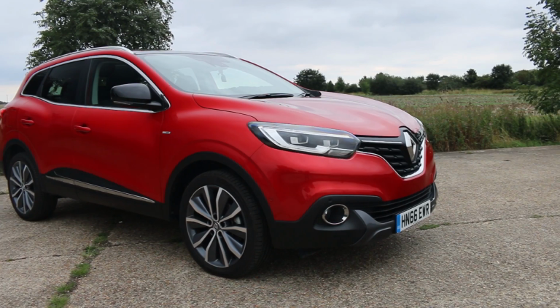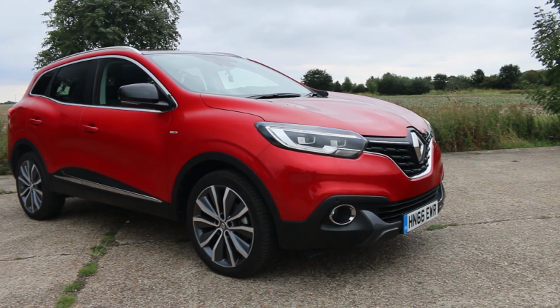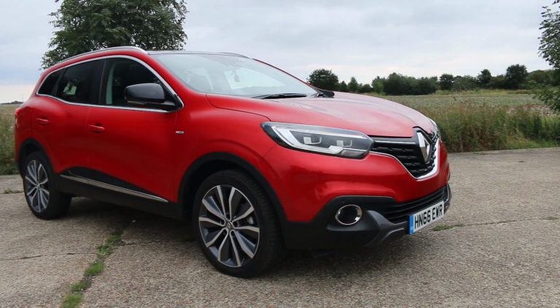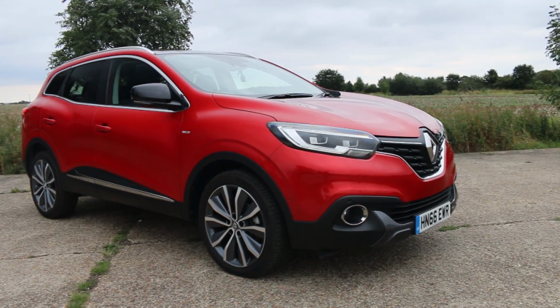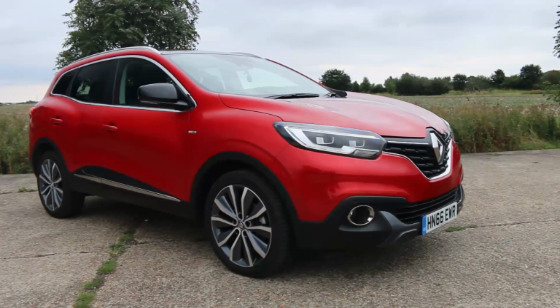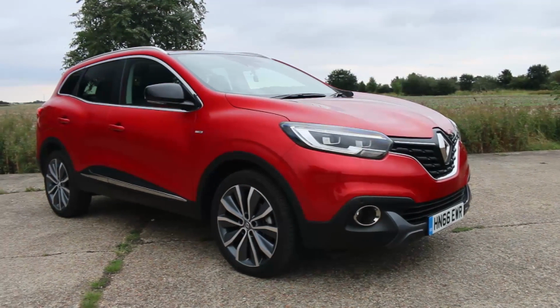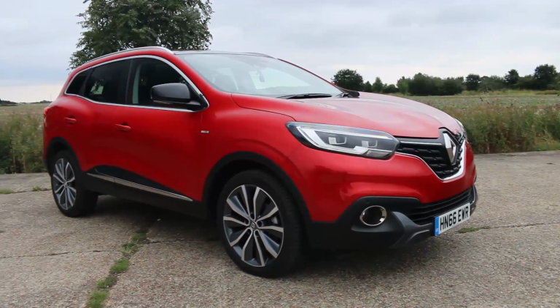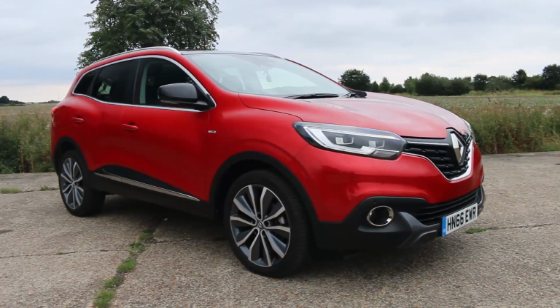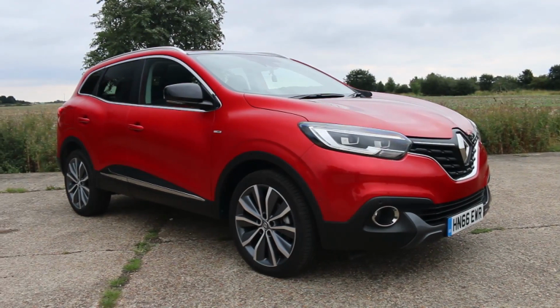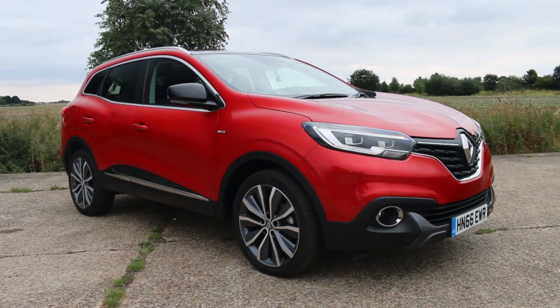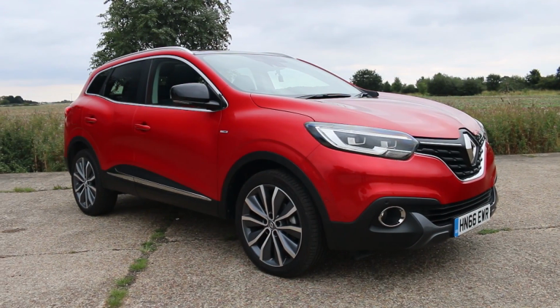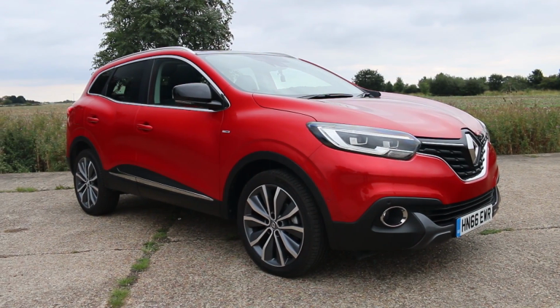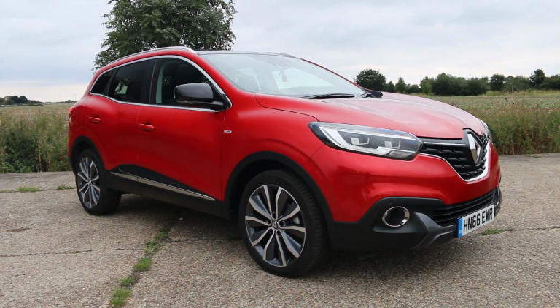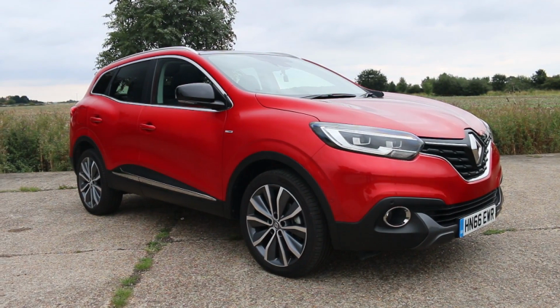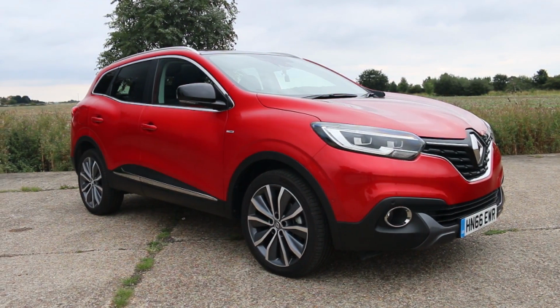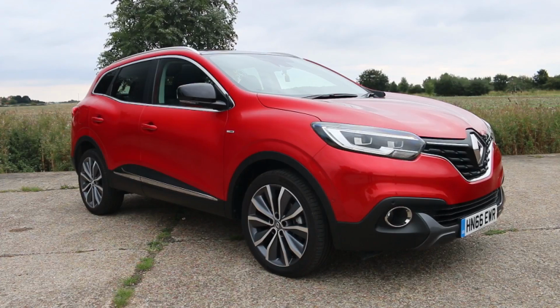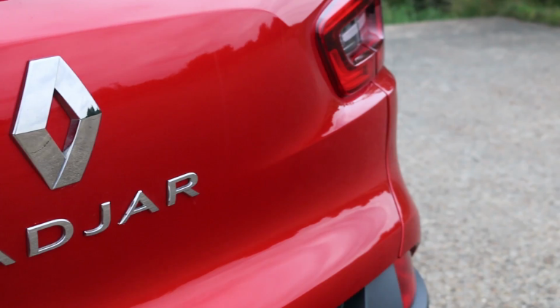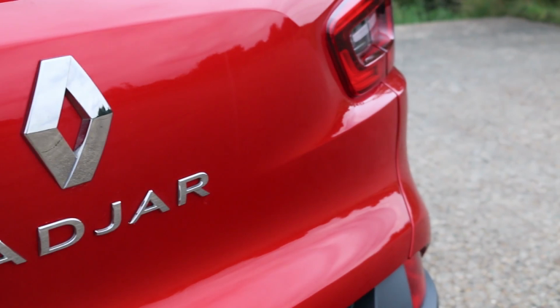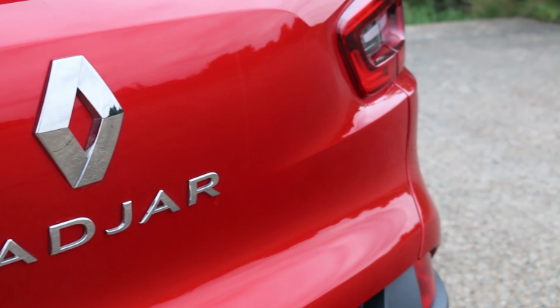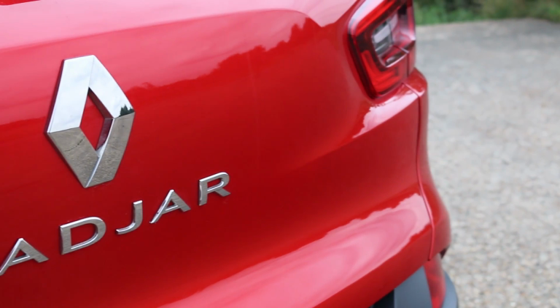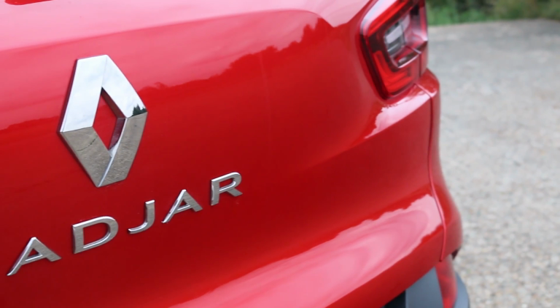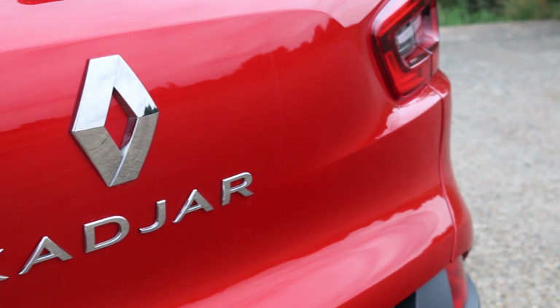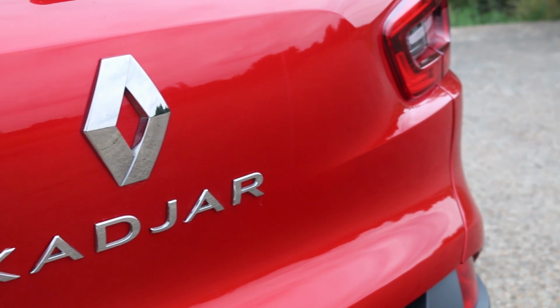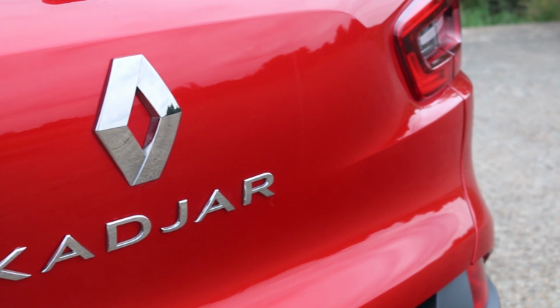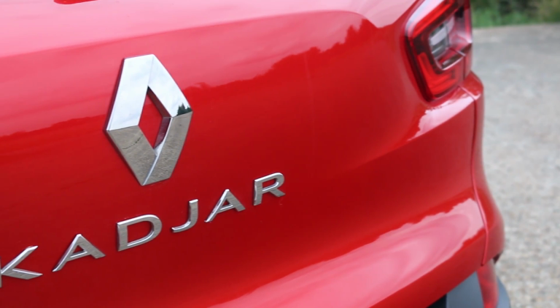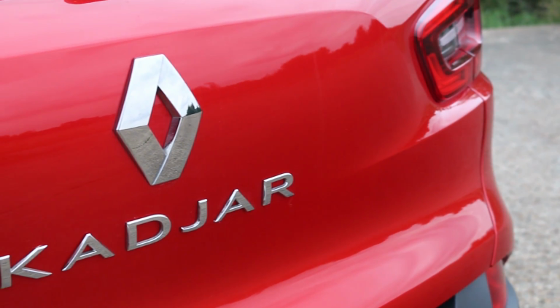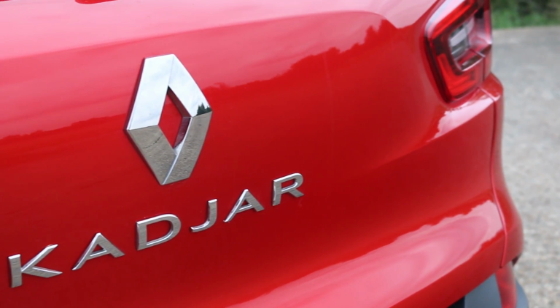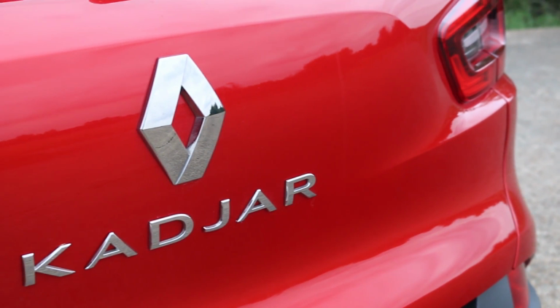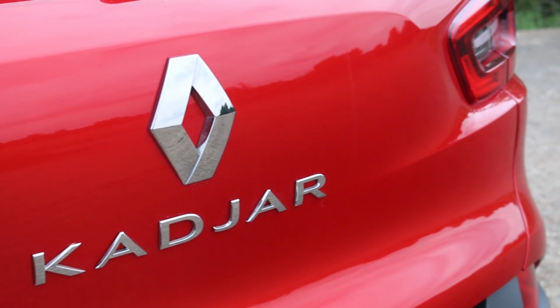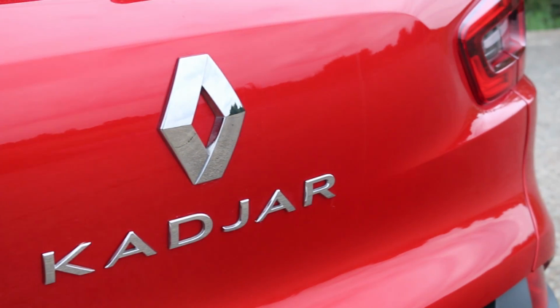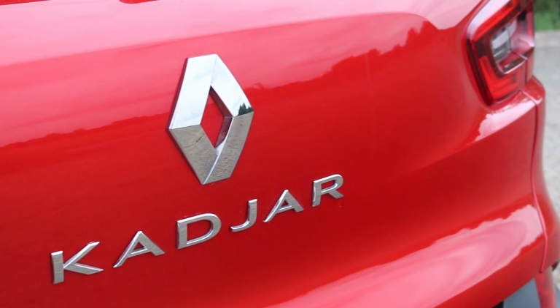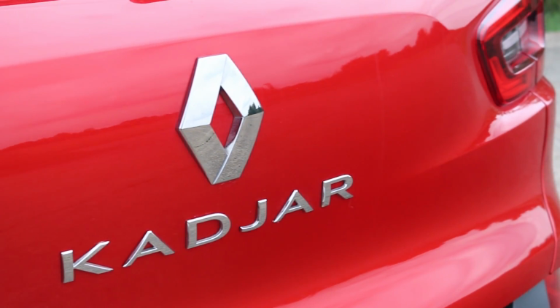This curvy looking vehicle is the Renault Kadjar. It may have slipped past your radar, but there's a very good reason for that.